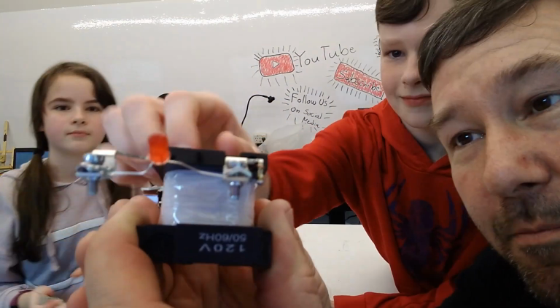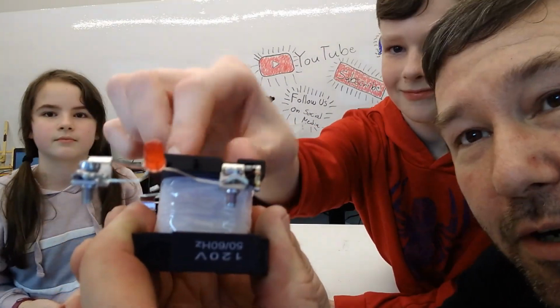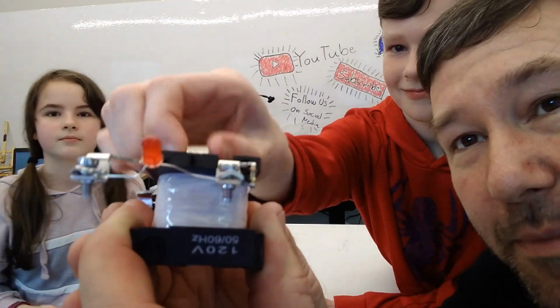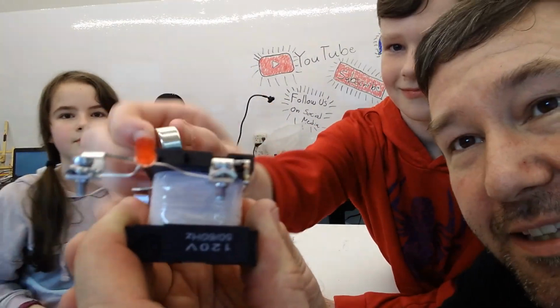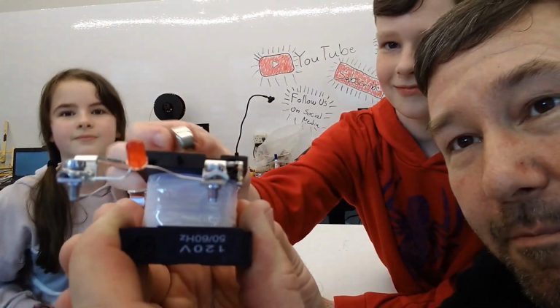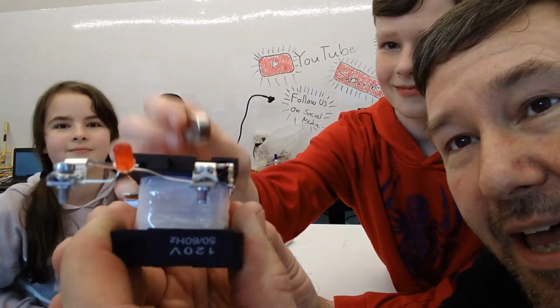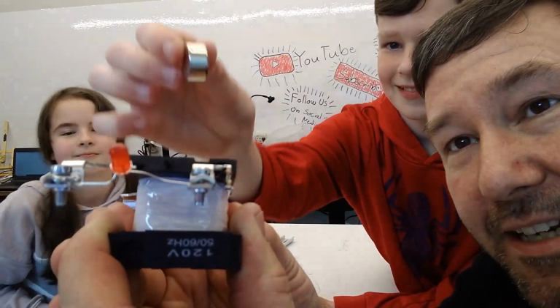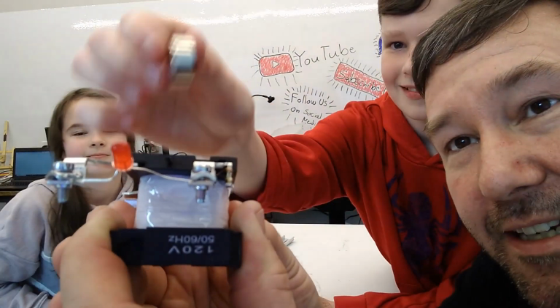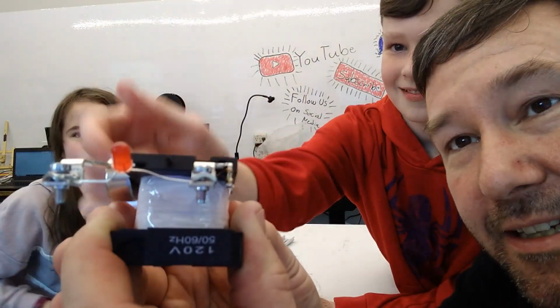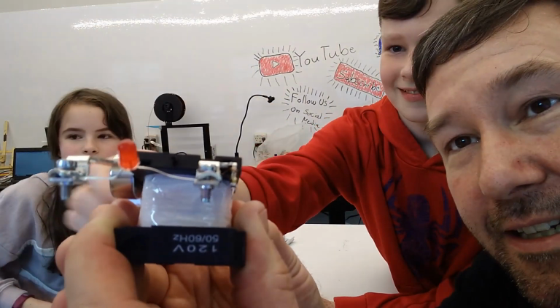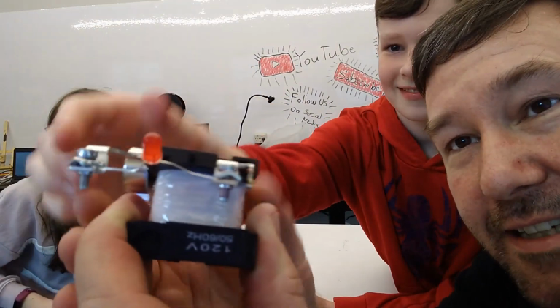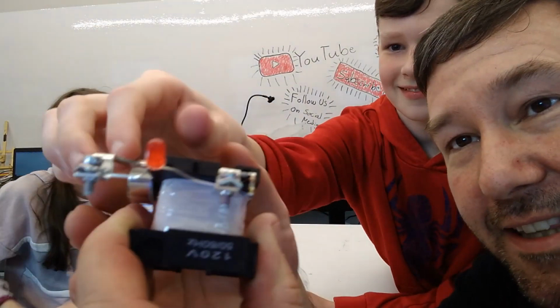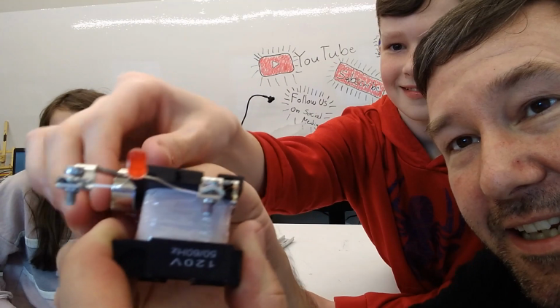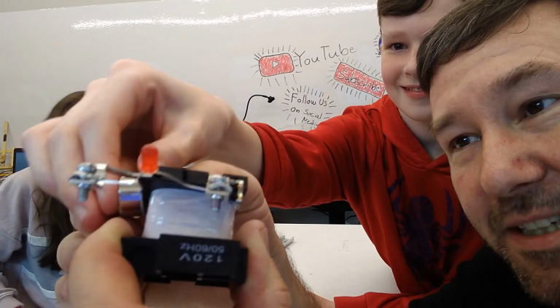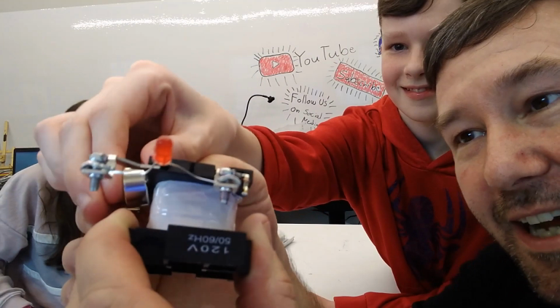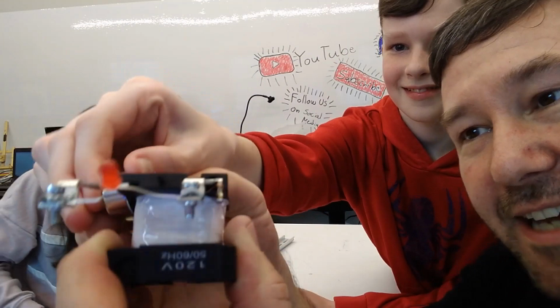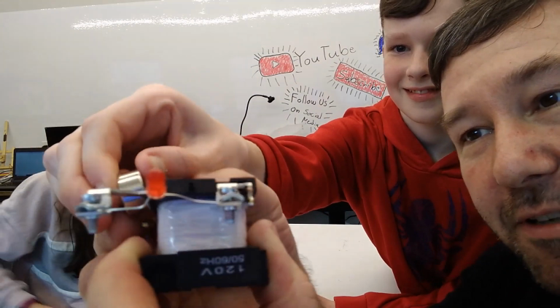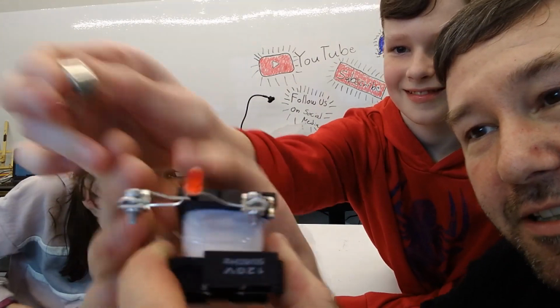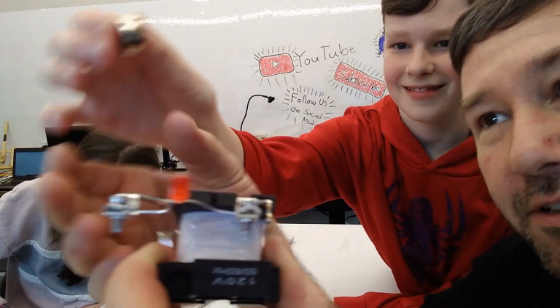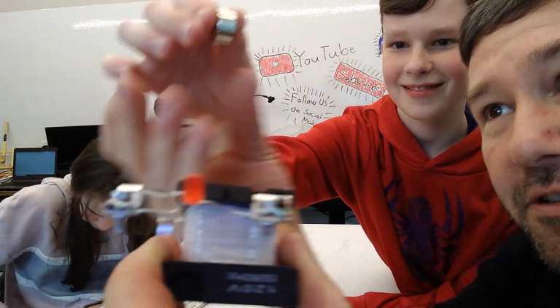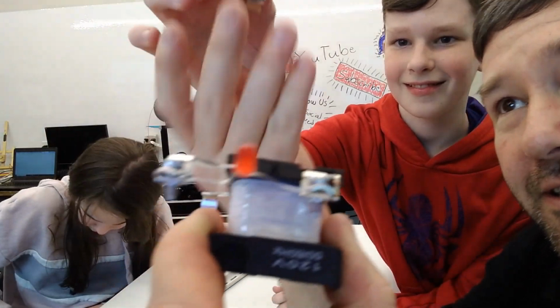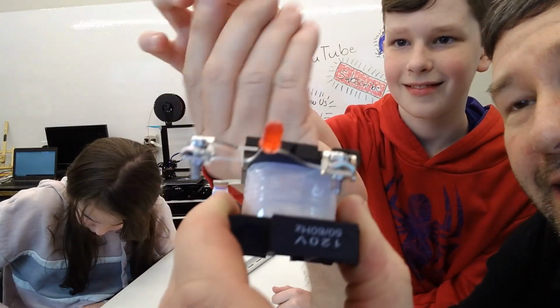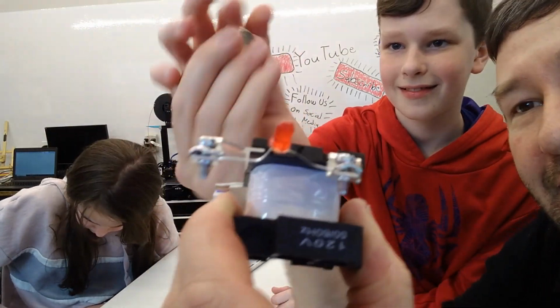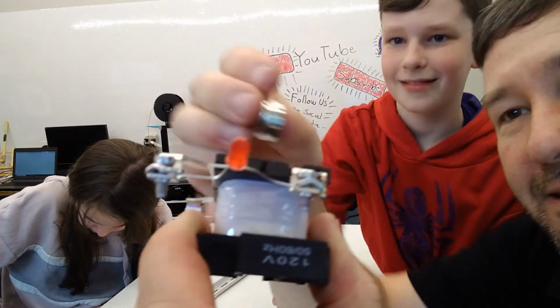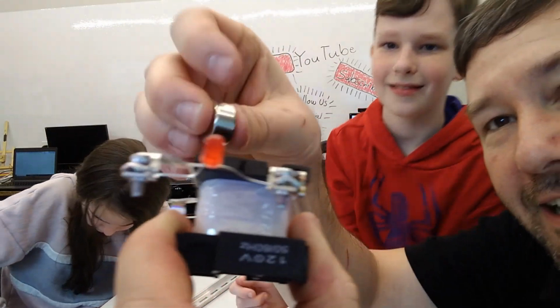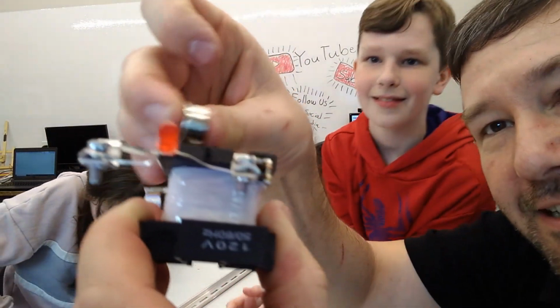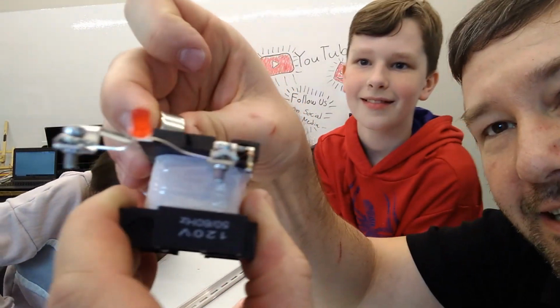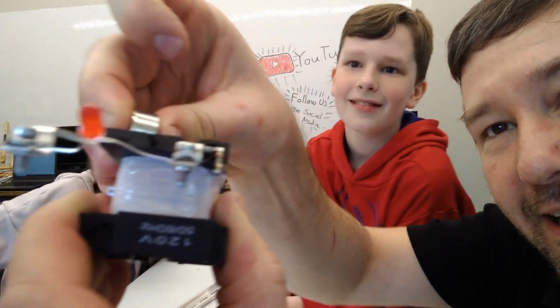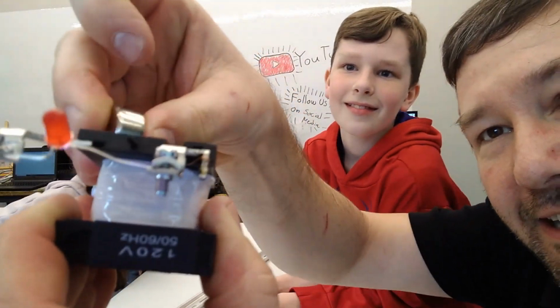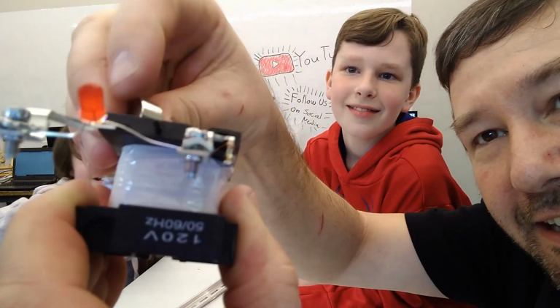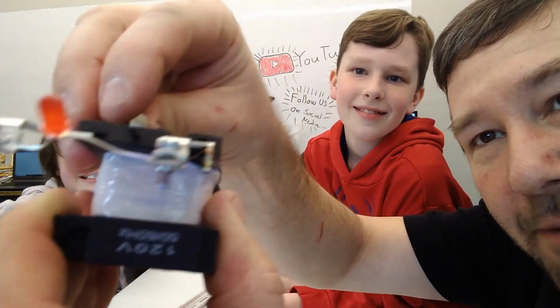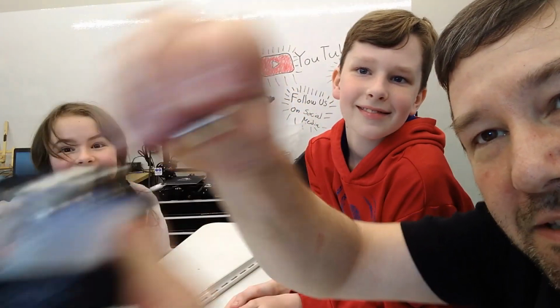So the moment that that magnet — it's not that it comes in contact with it, because really, you can lay it down and touch it and nothing happens.